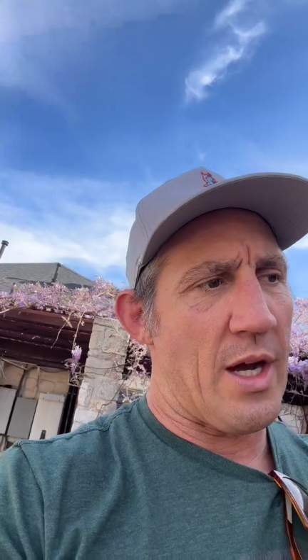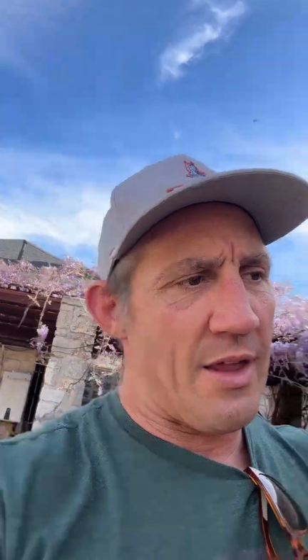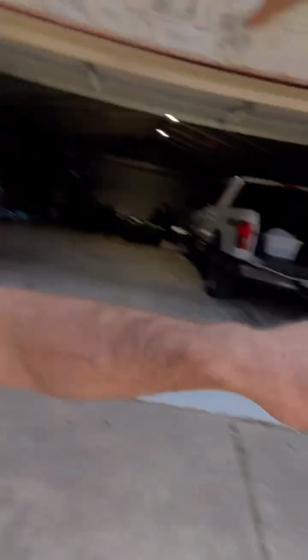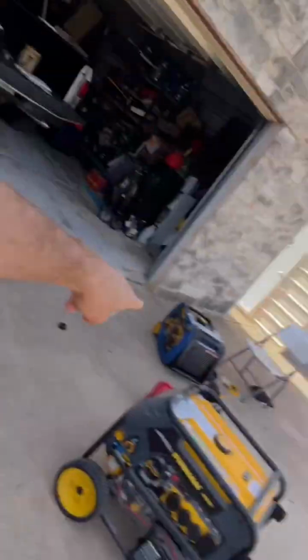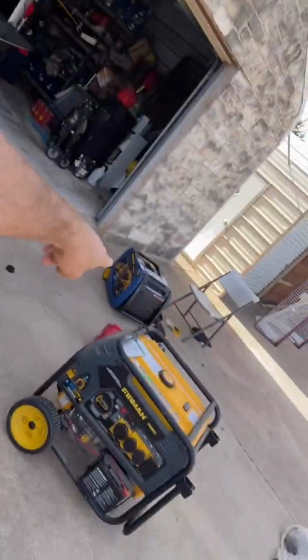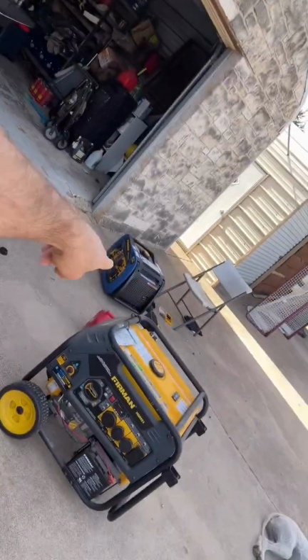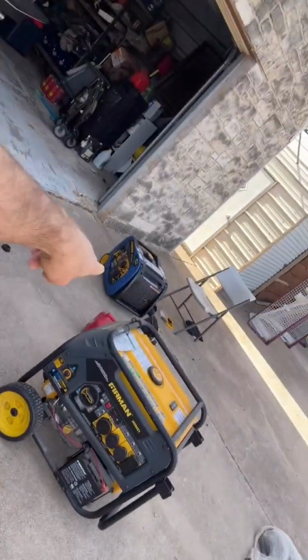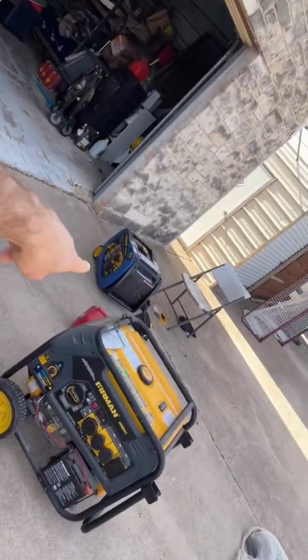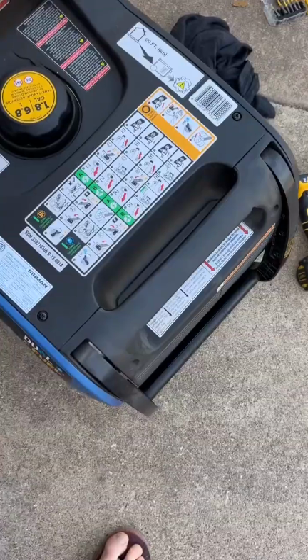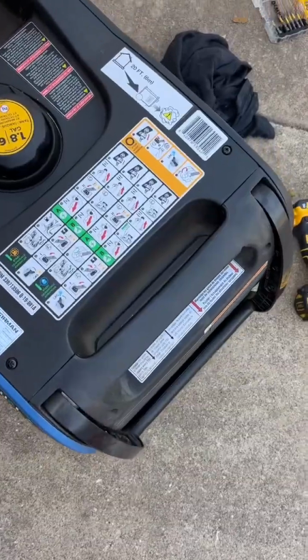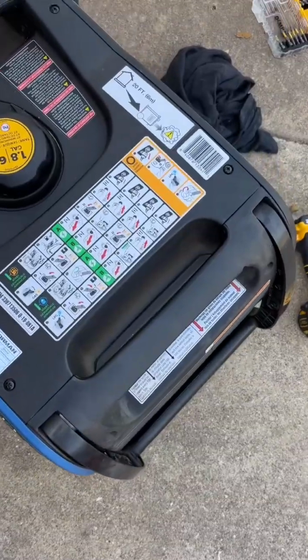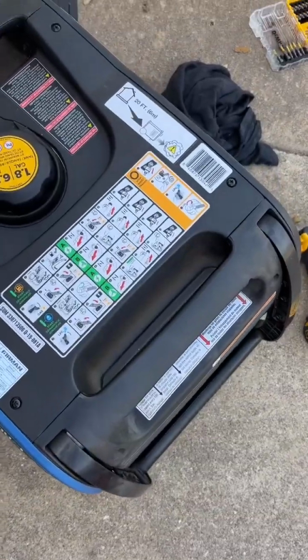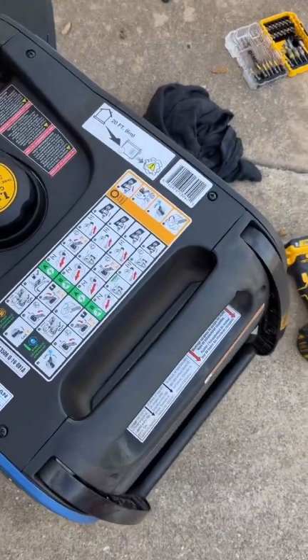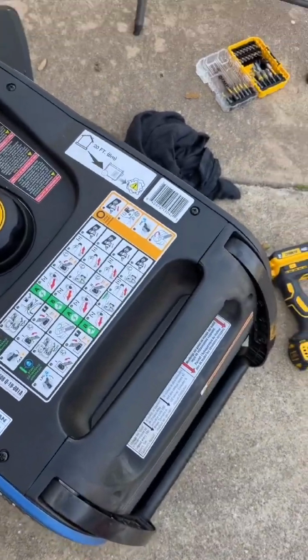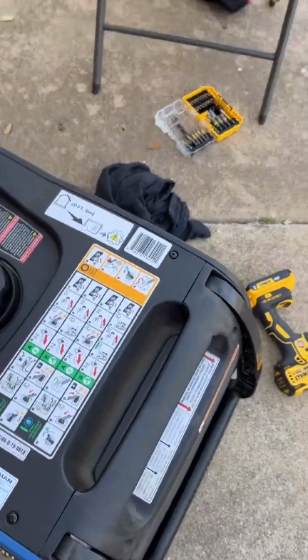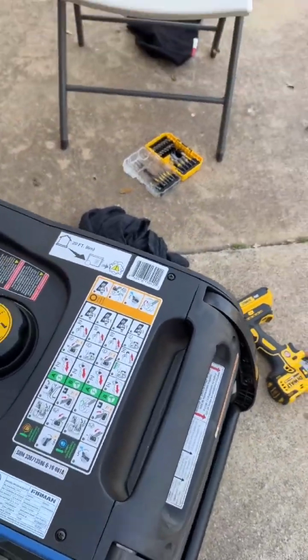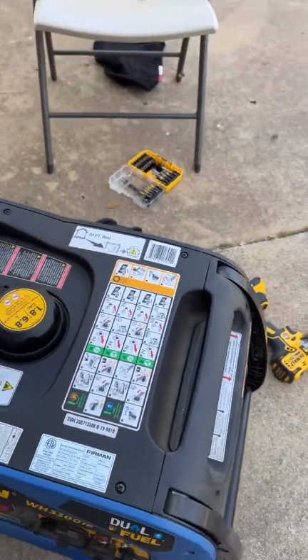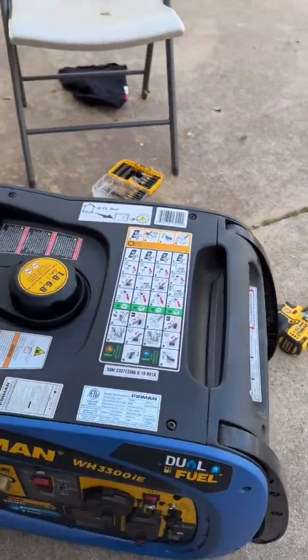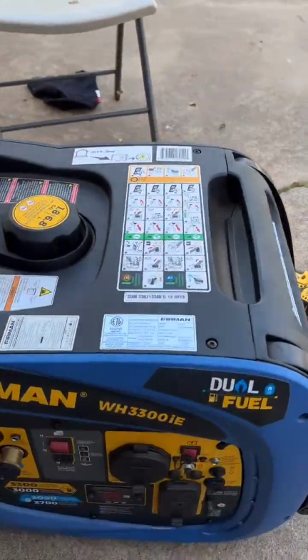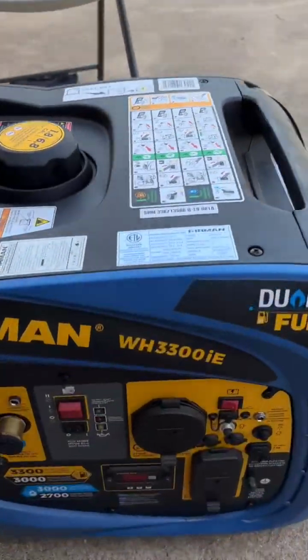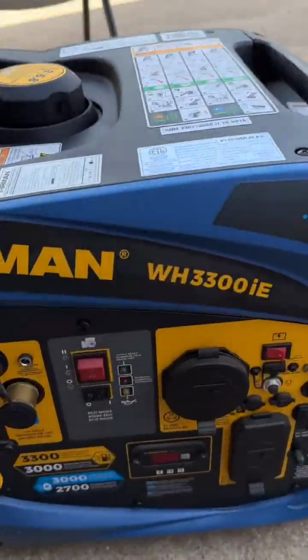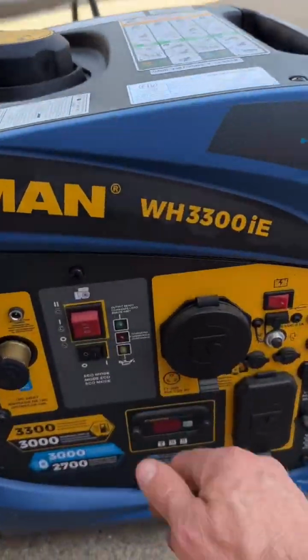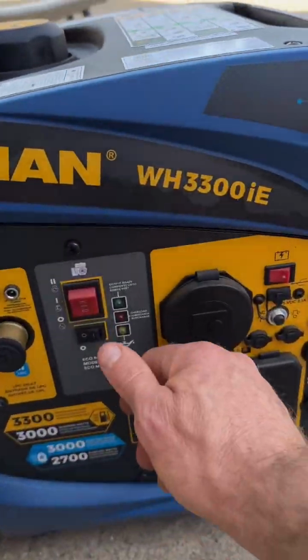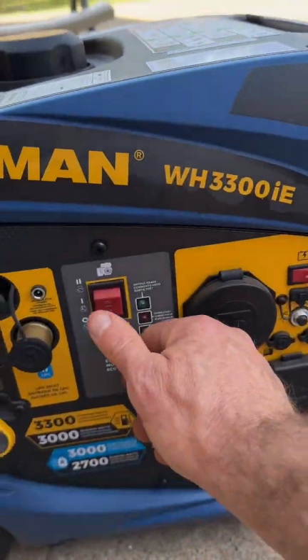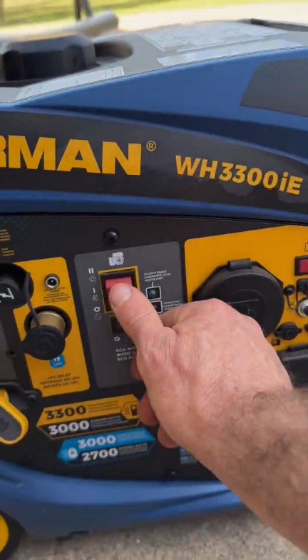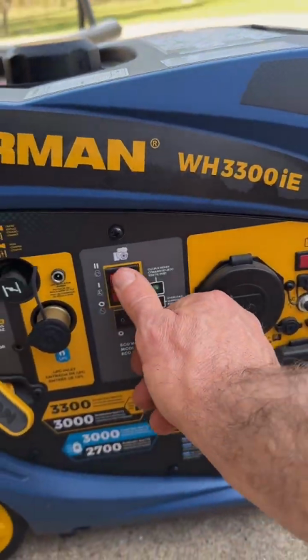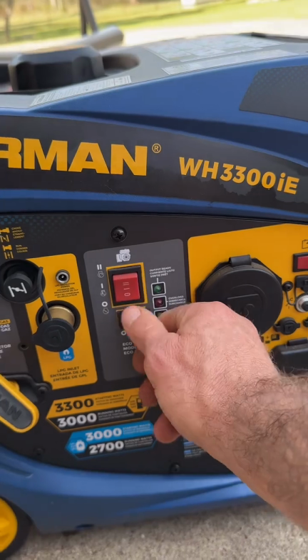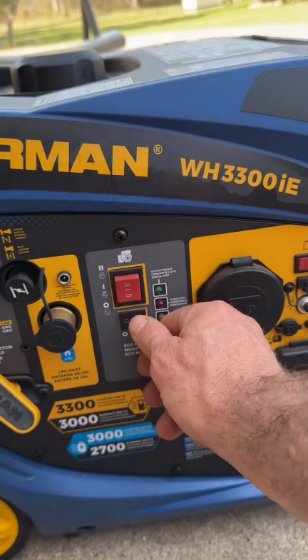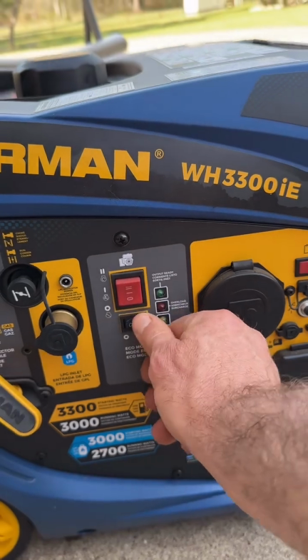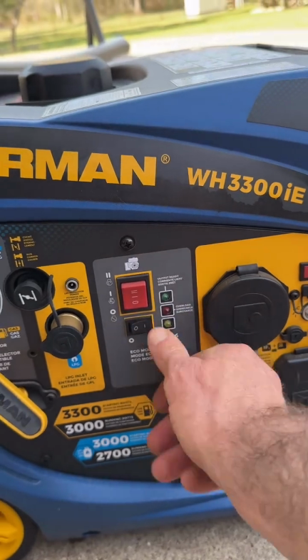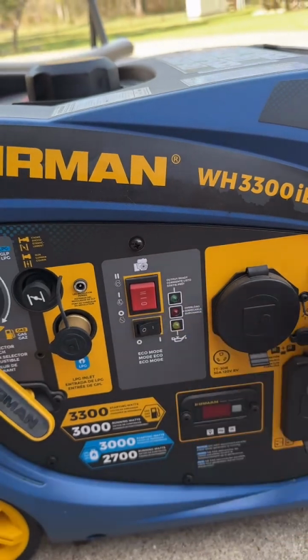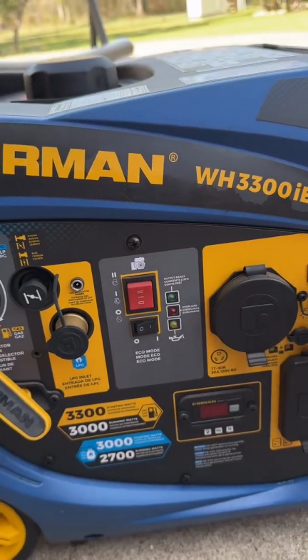That one's never been started before. Reading all the directions, getting this thing set up.